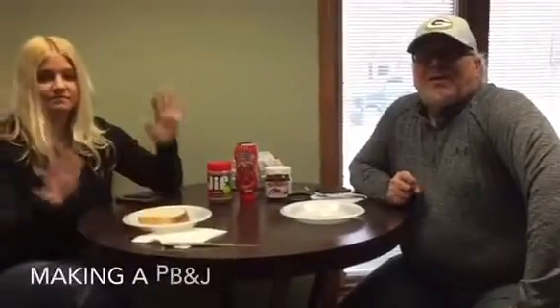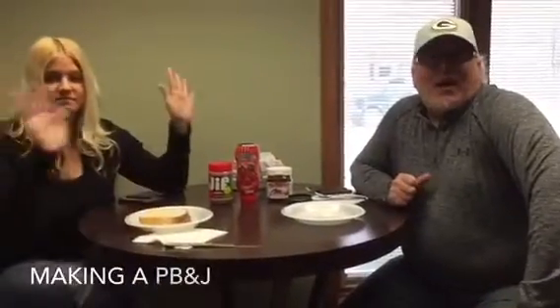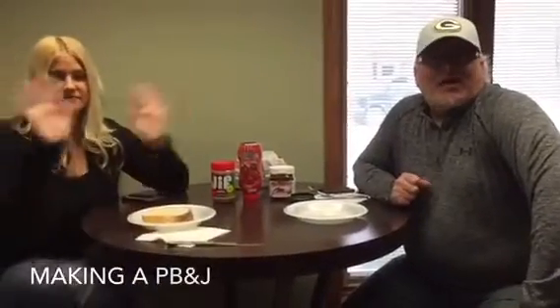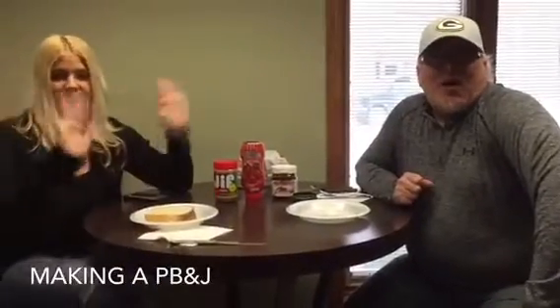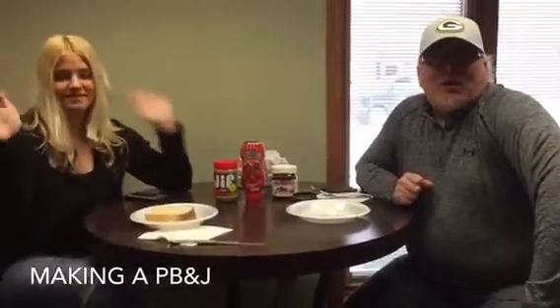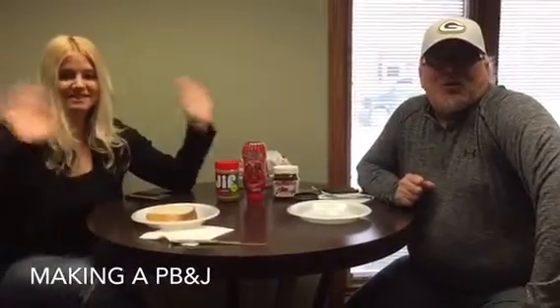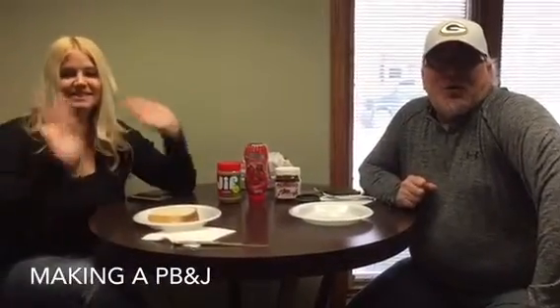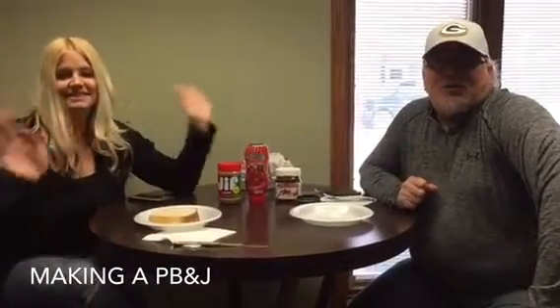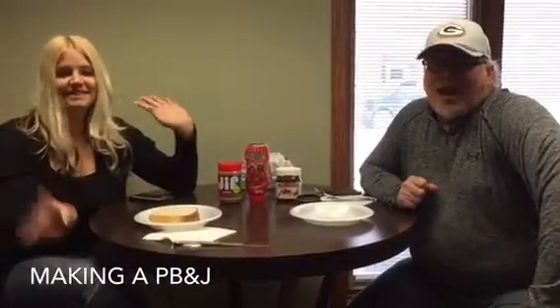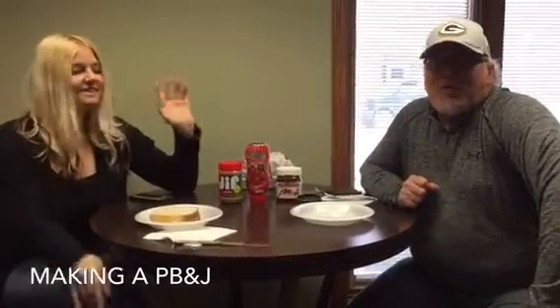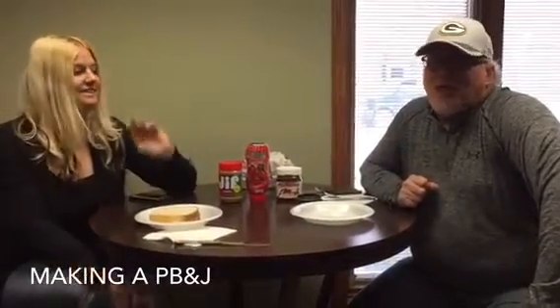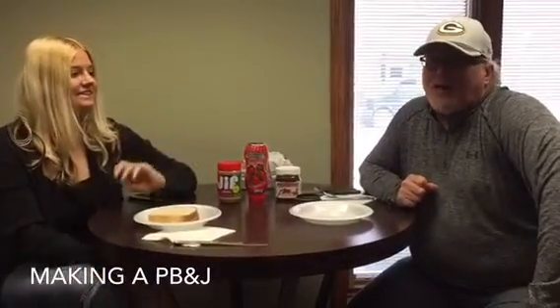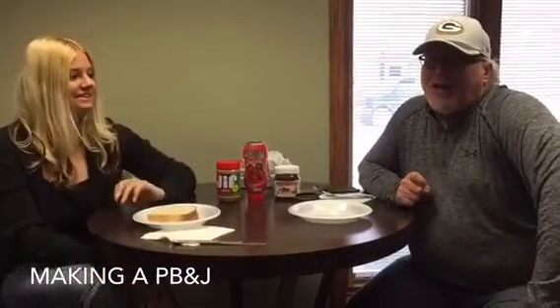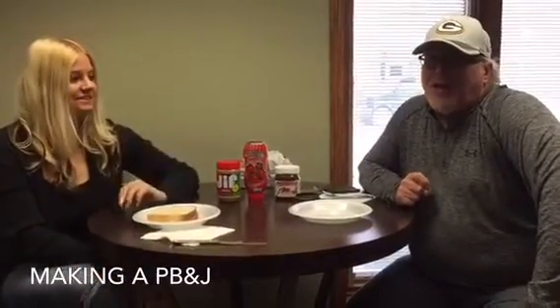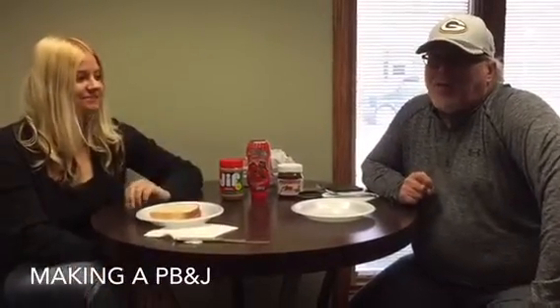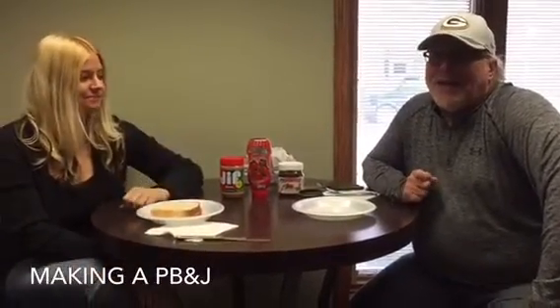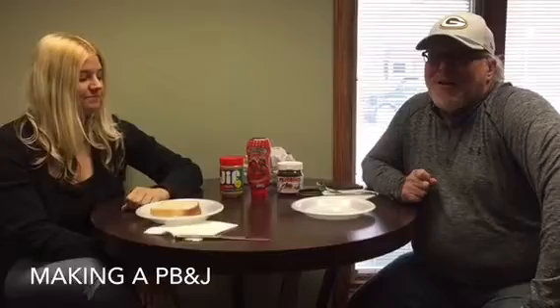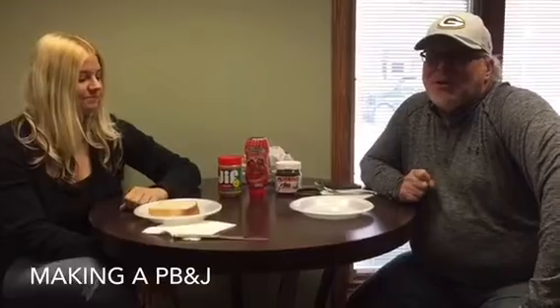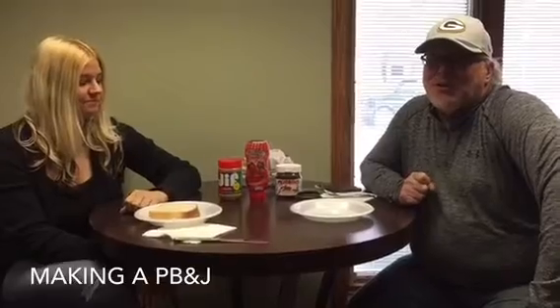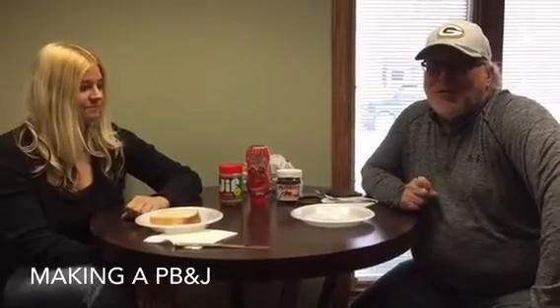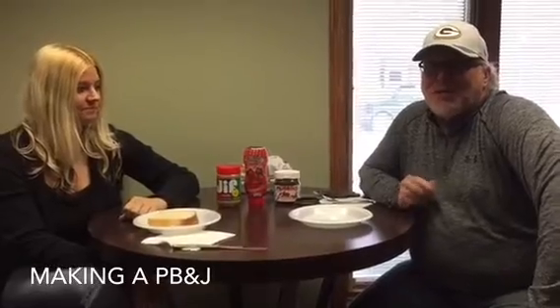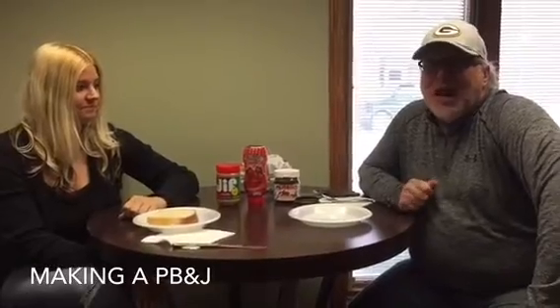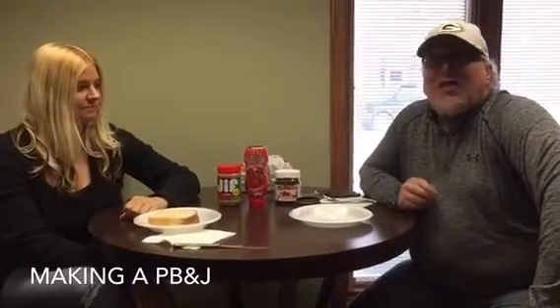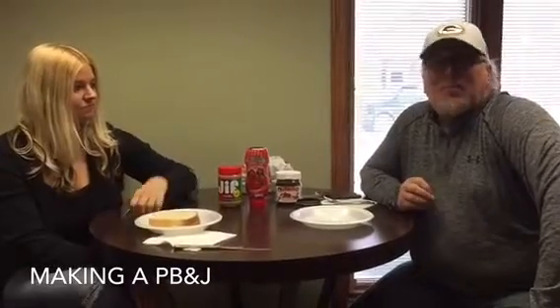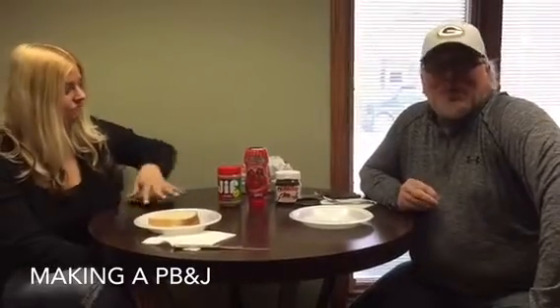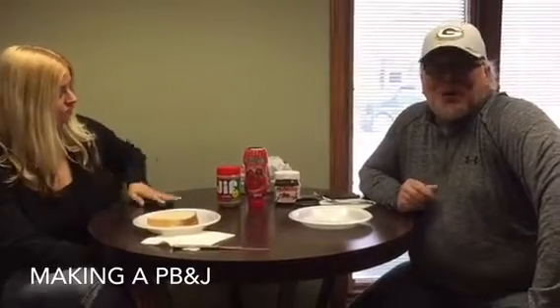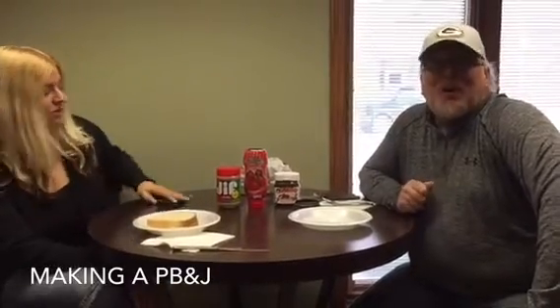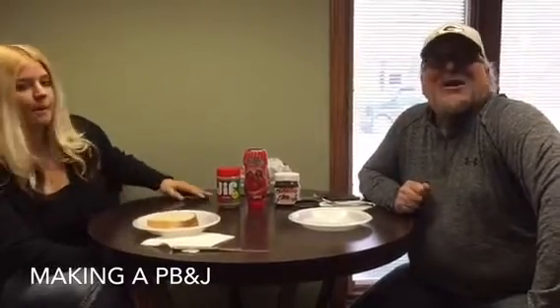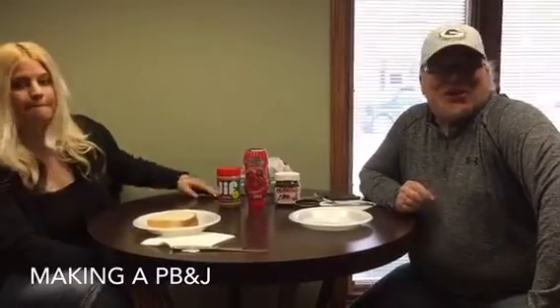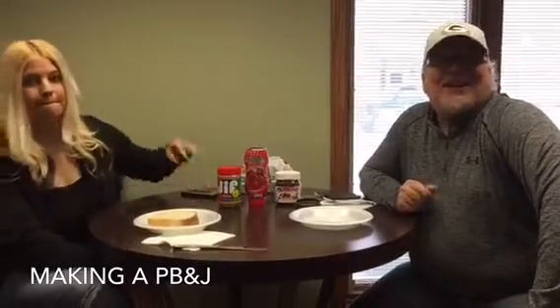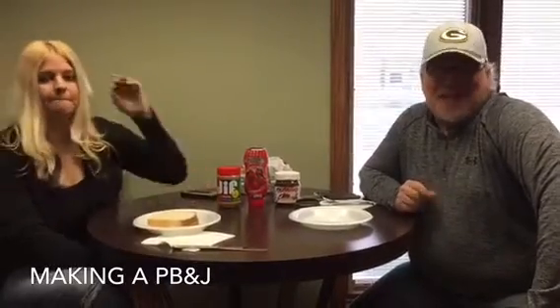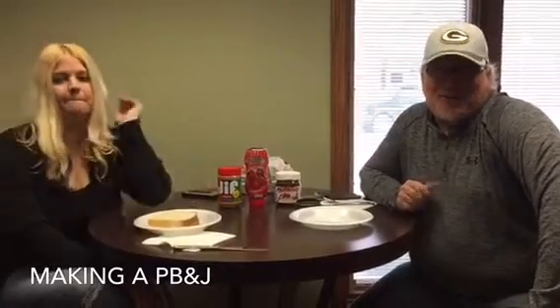Hey guys, how are you? We are doing the Callaway Food Blog today and we're making a very special sandwich — the peanut butter and jelly sandwich.